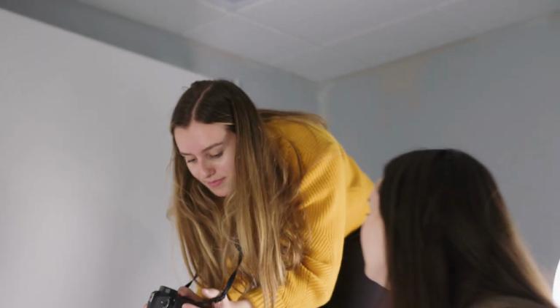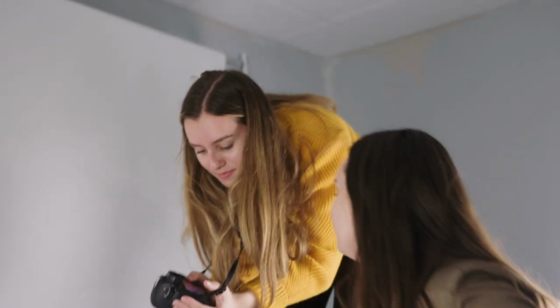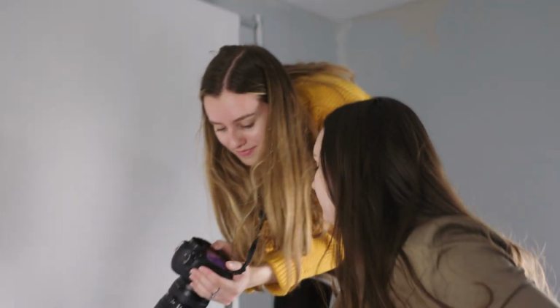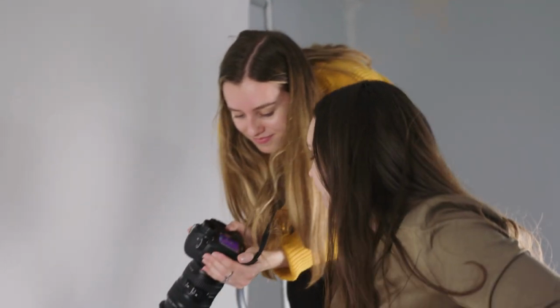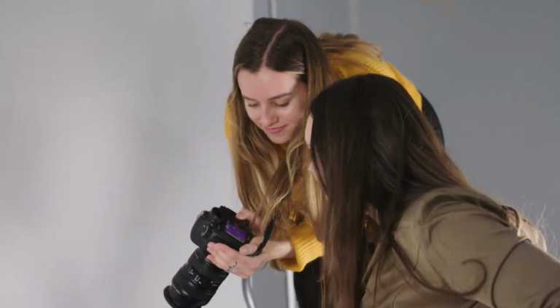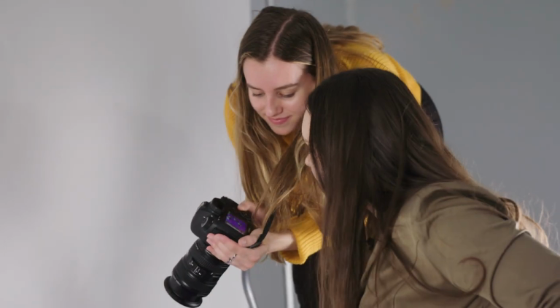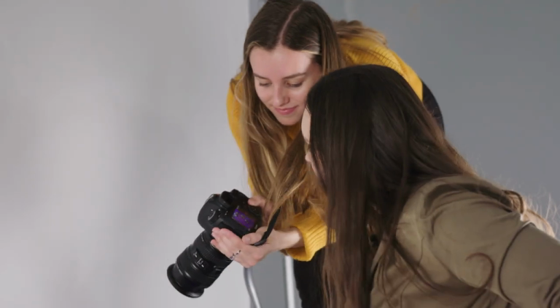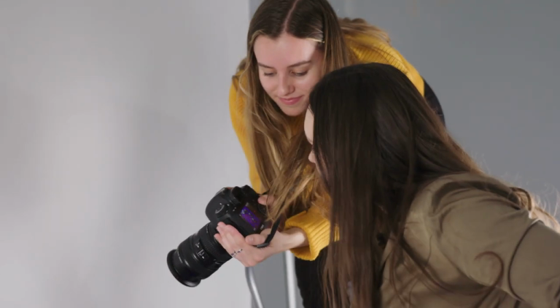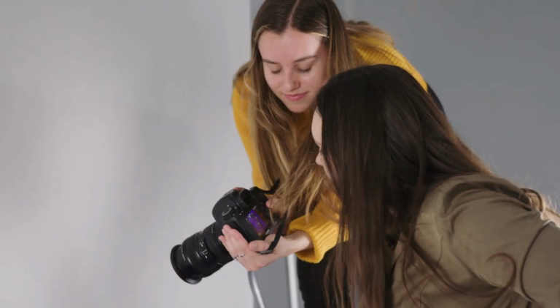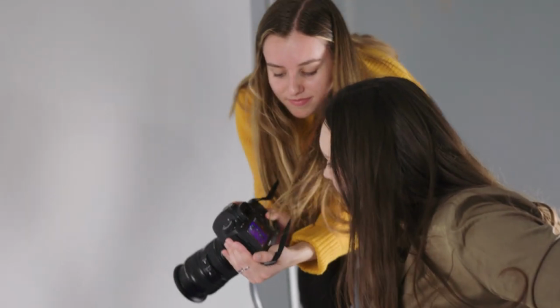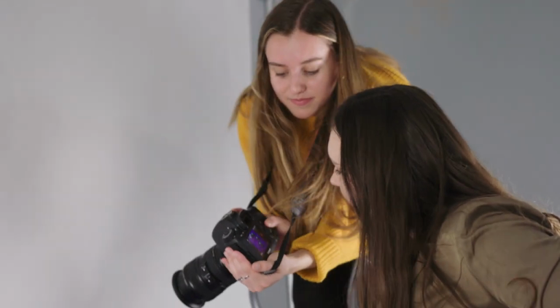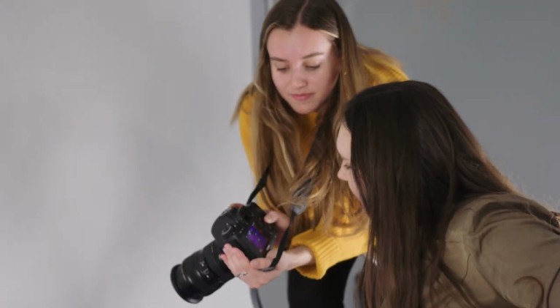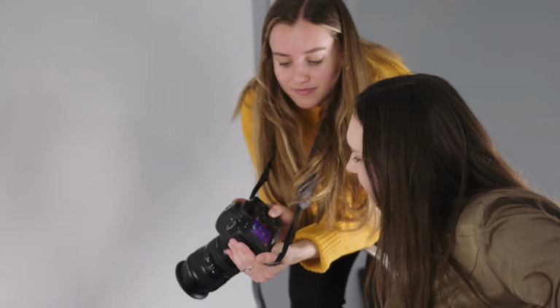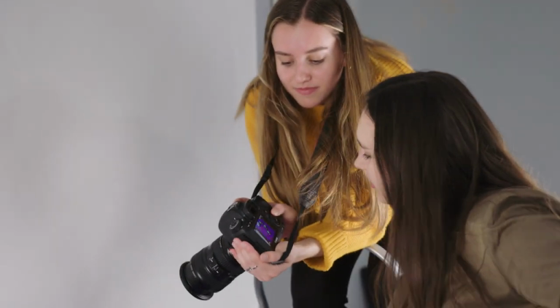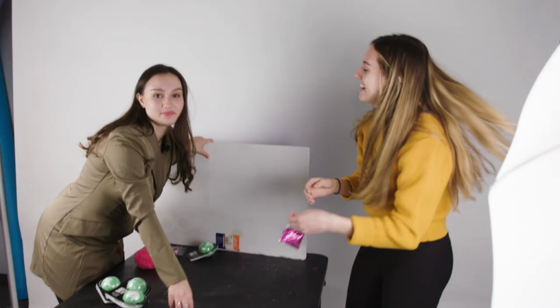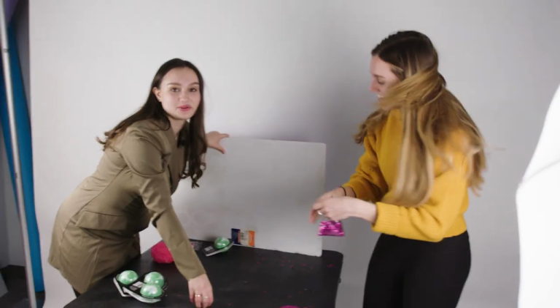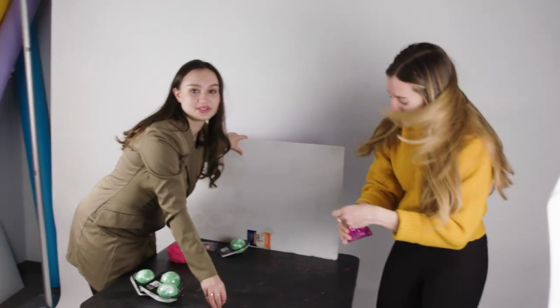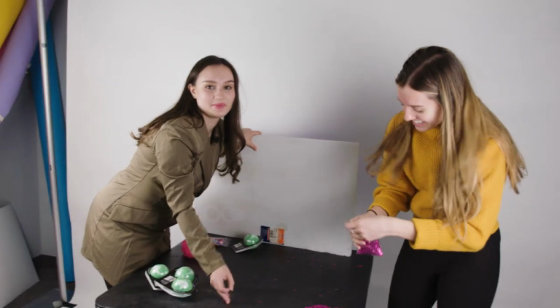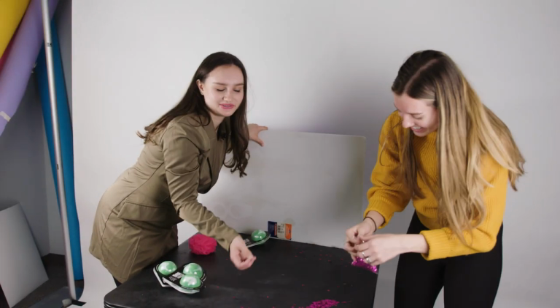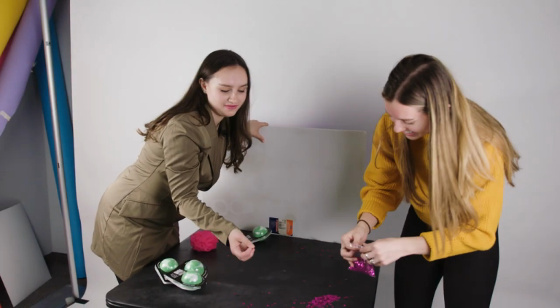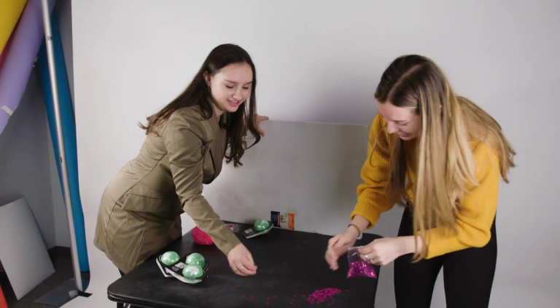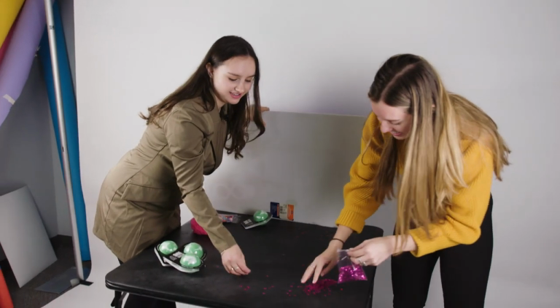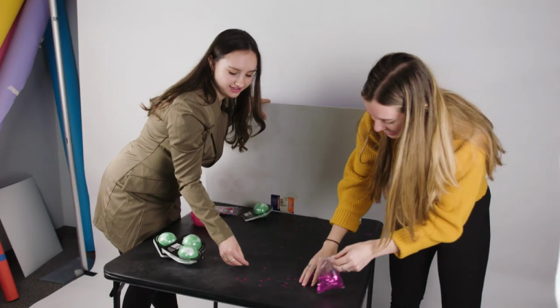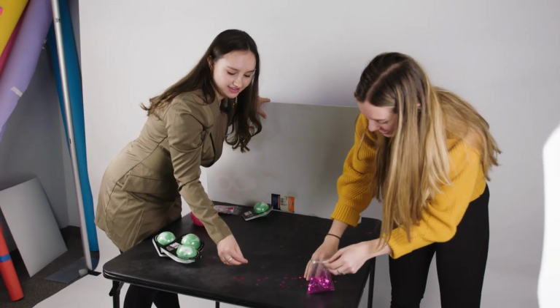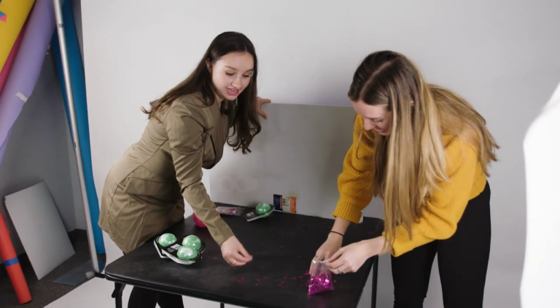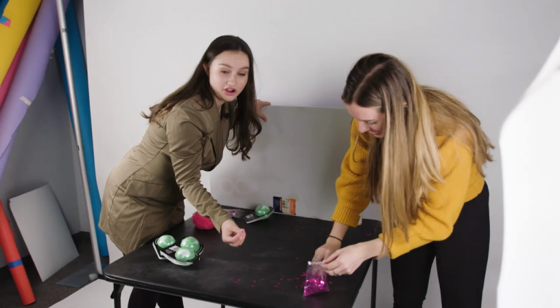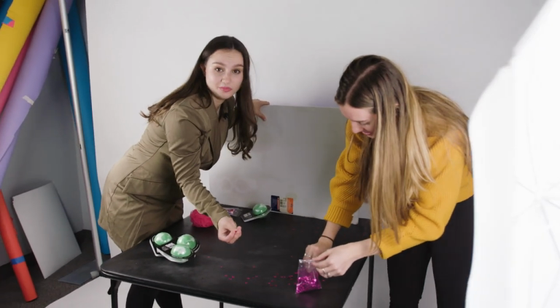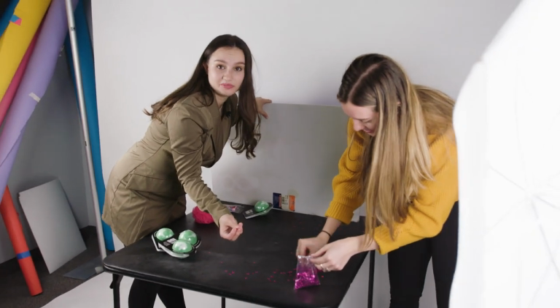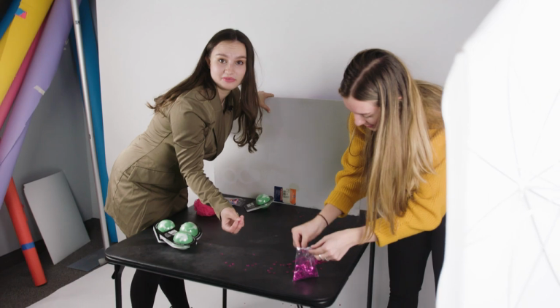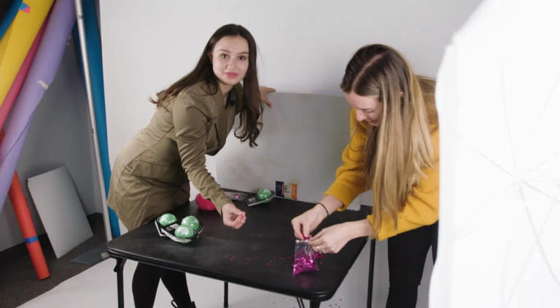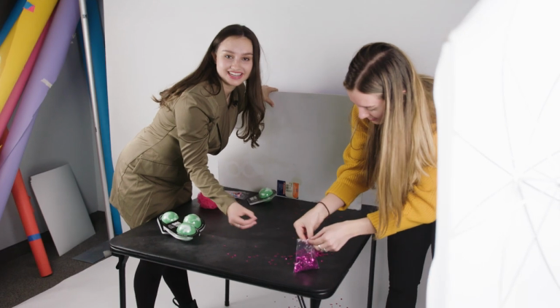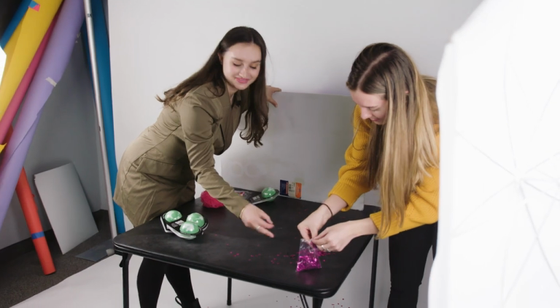I'm looking at the photos and they look good. I'm excited to post this. I hope people will like it.